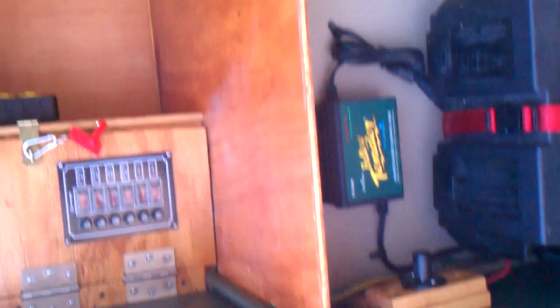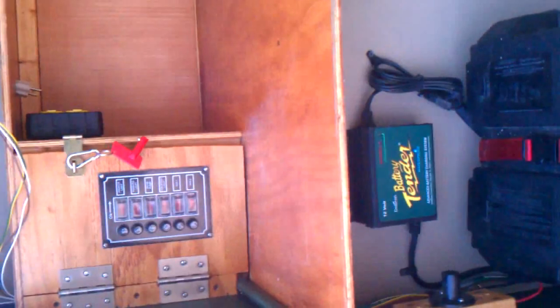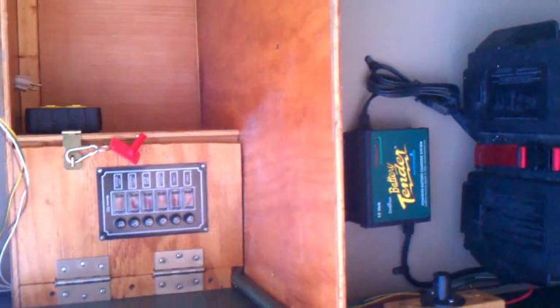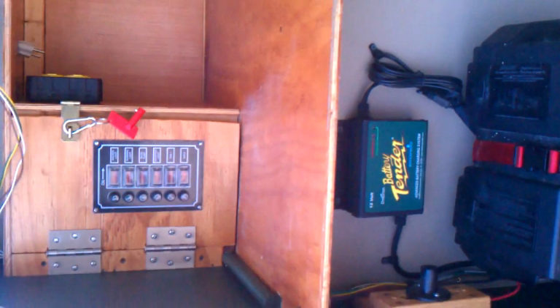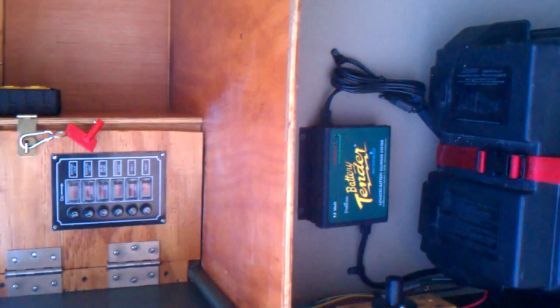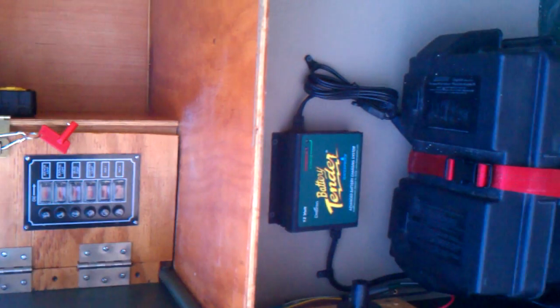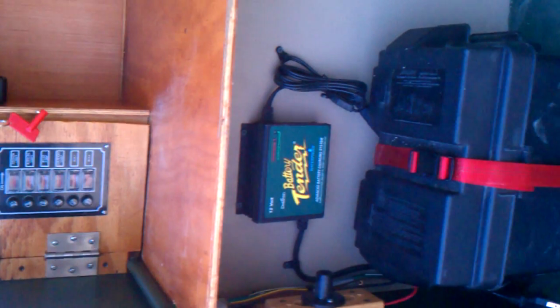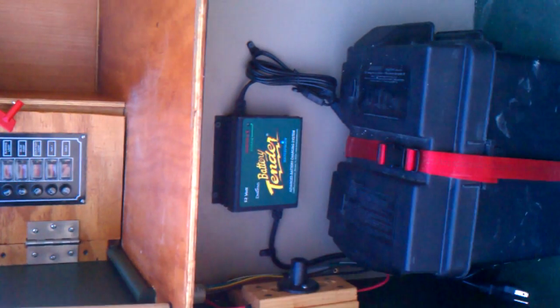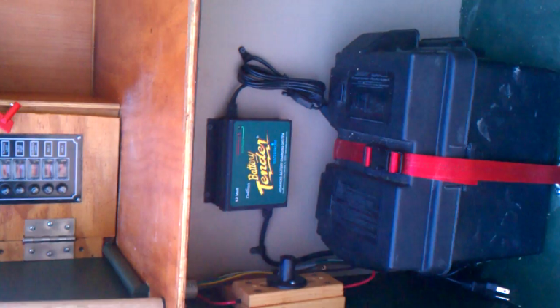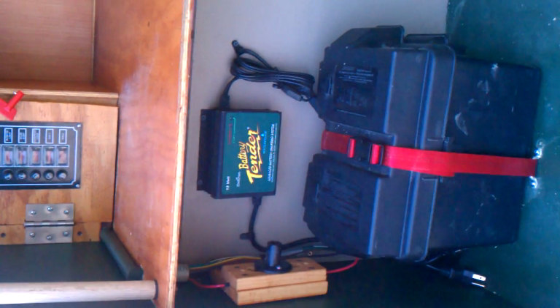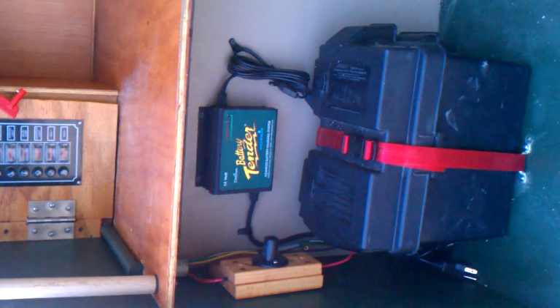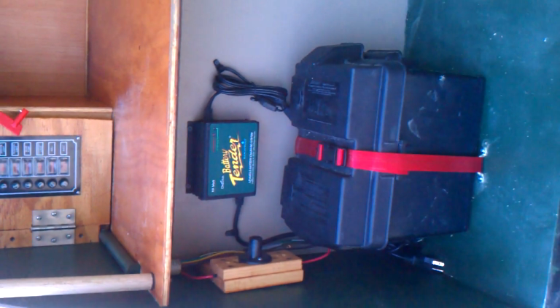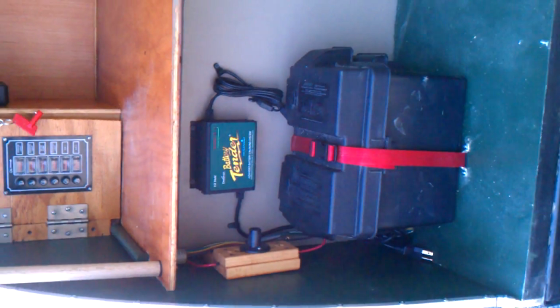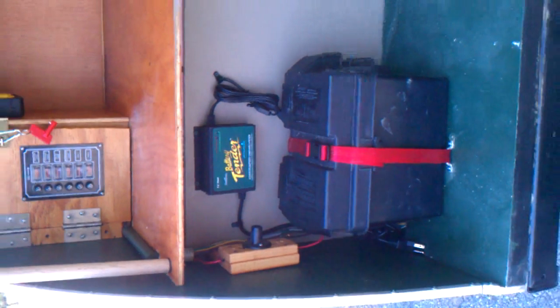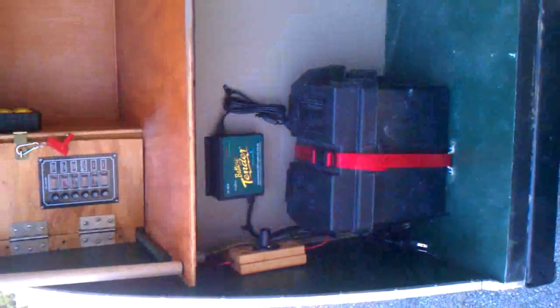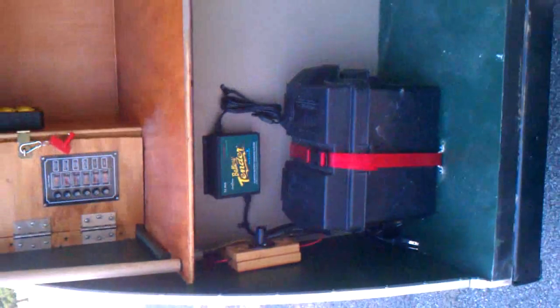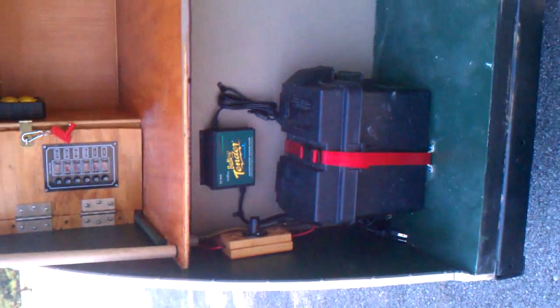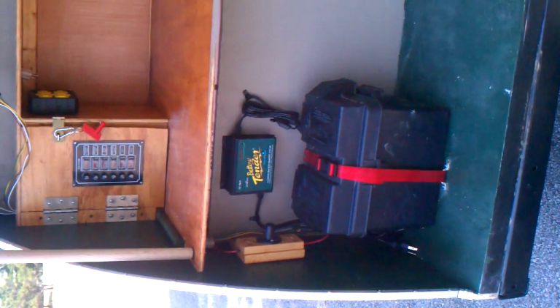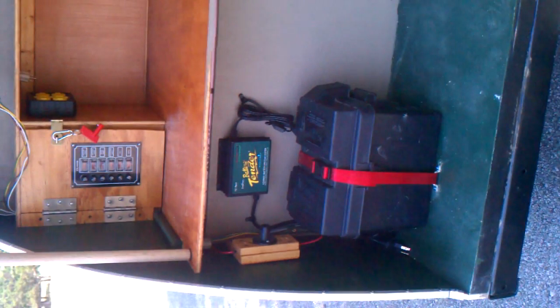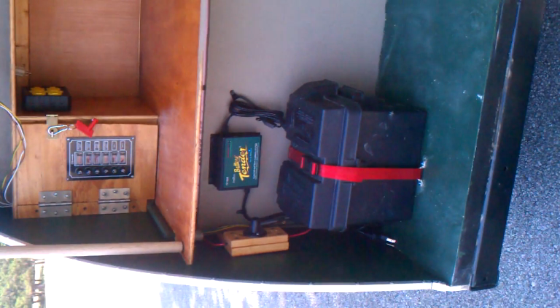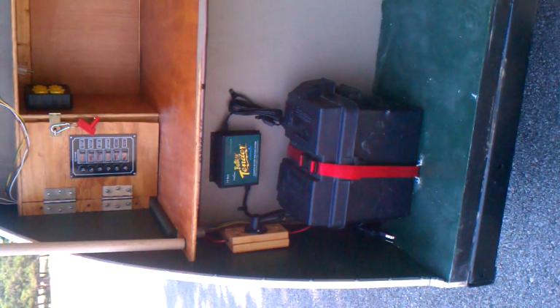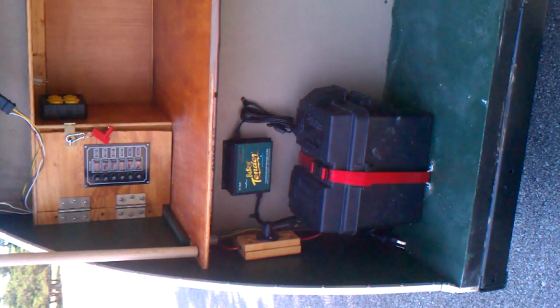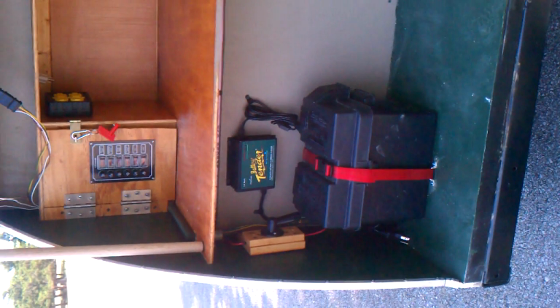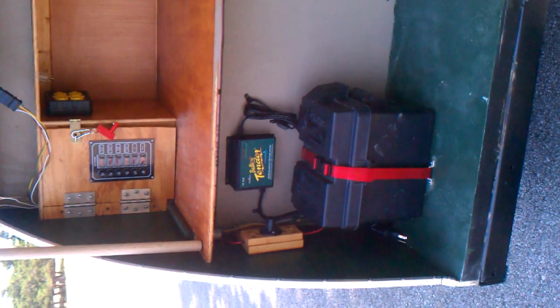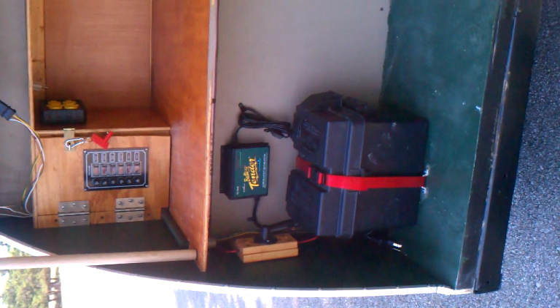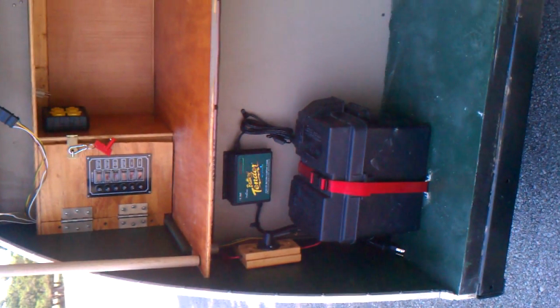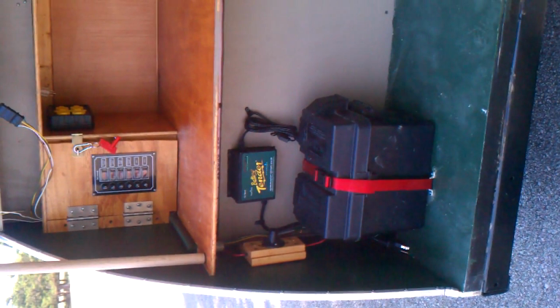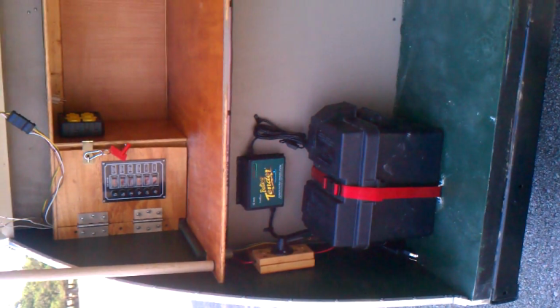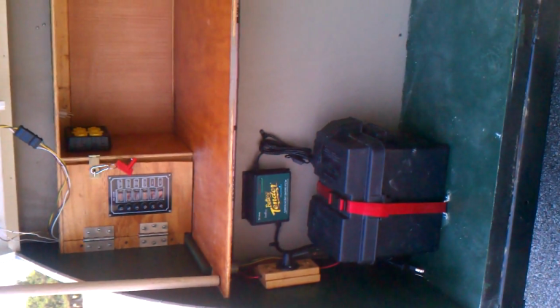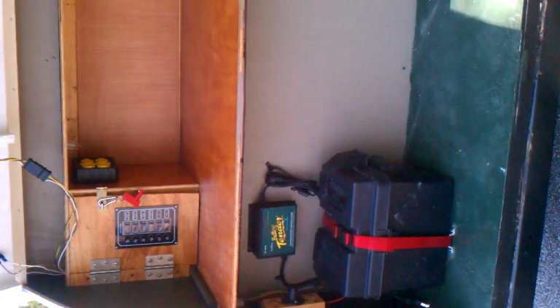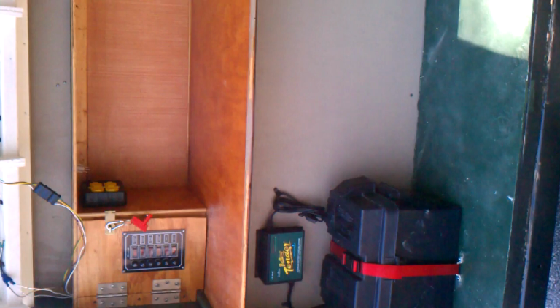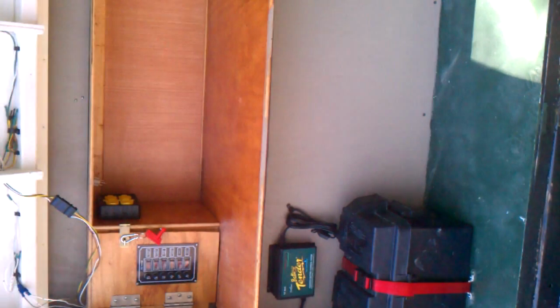There's the battery tender, 12 volt, deep cycle battery in there.